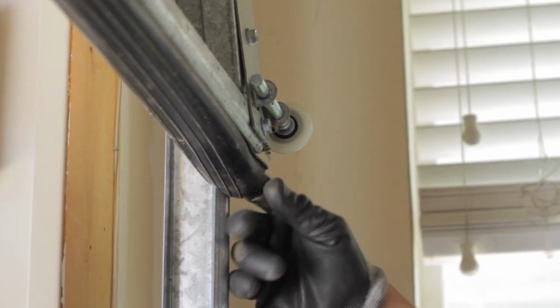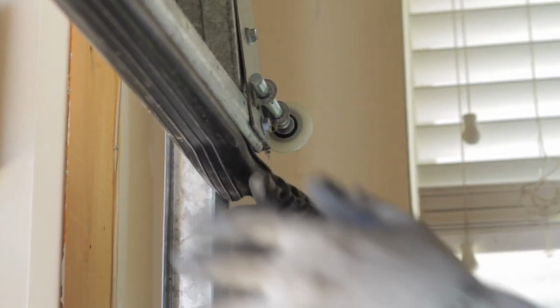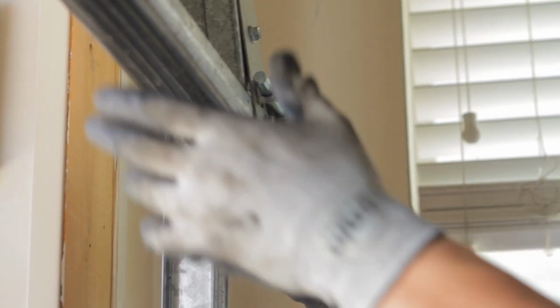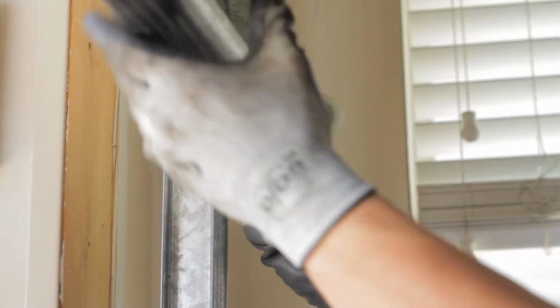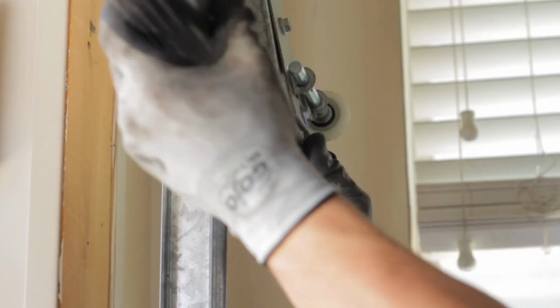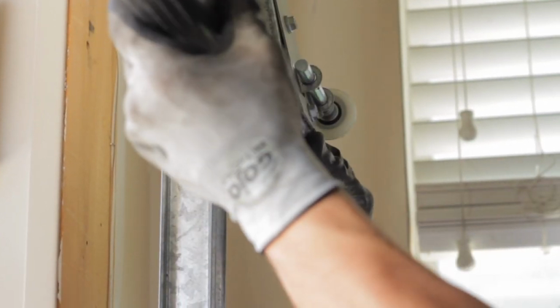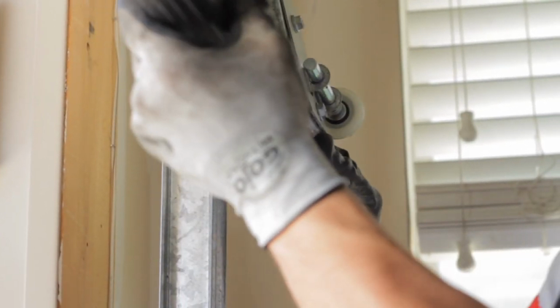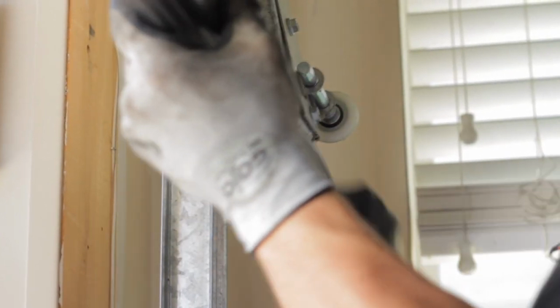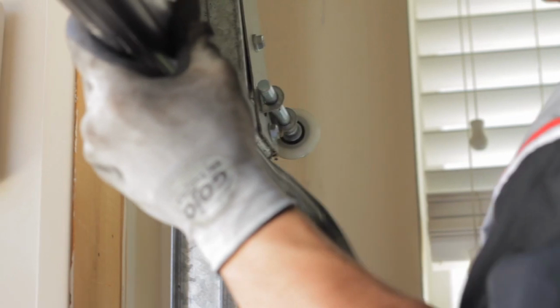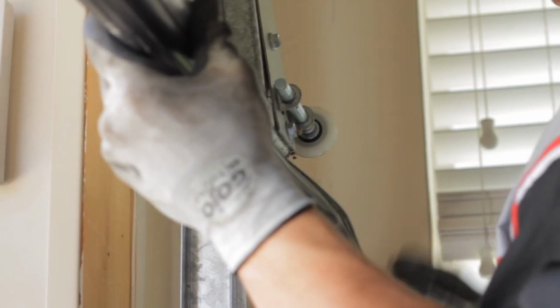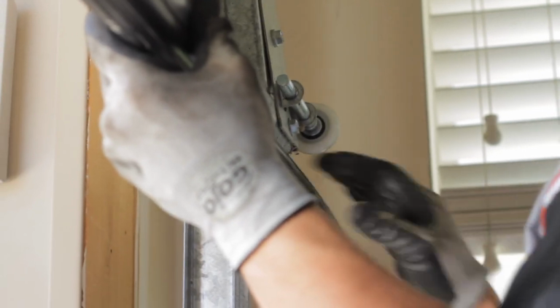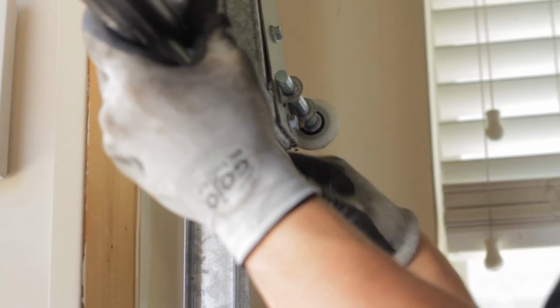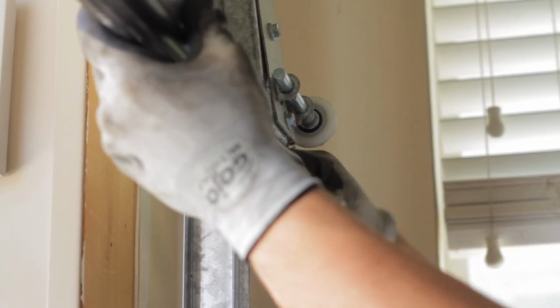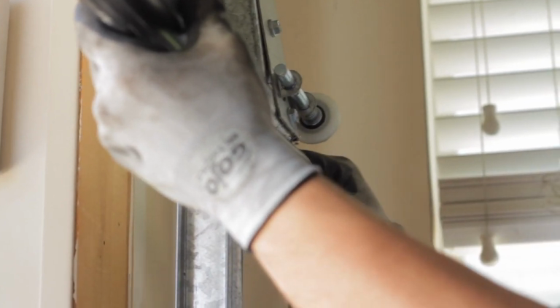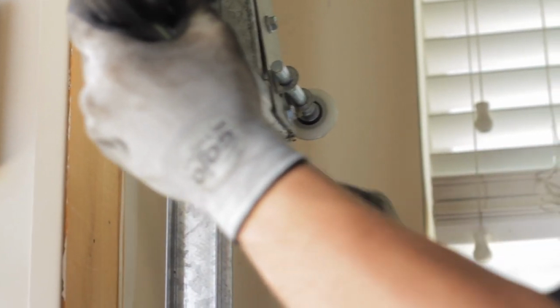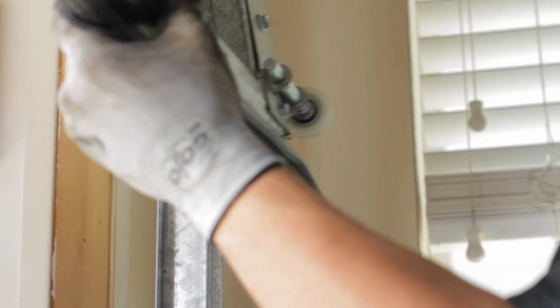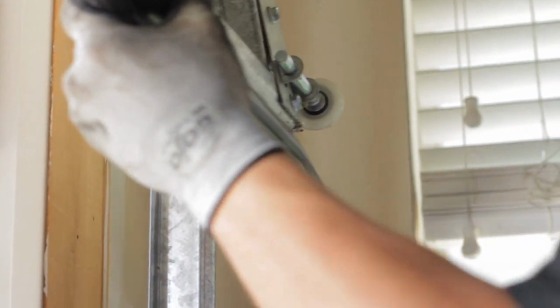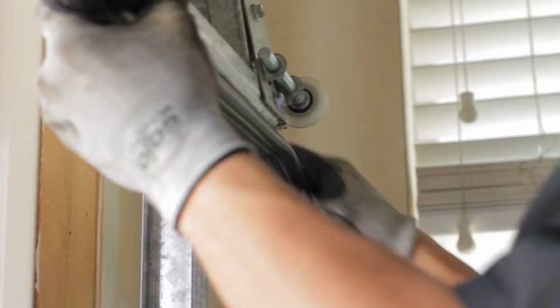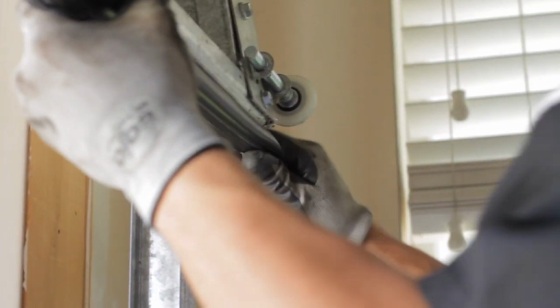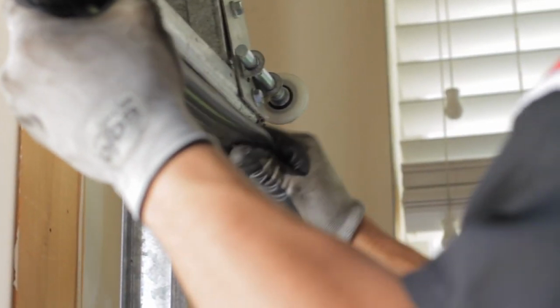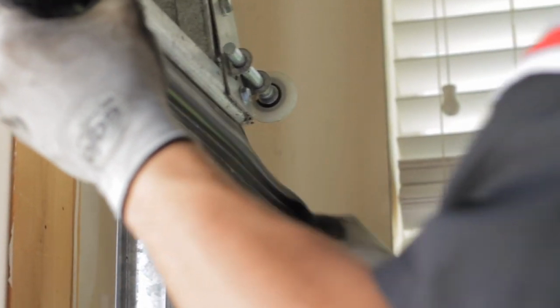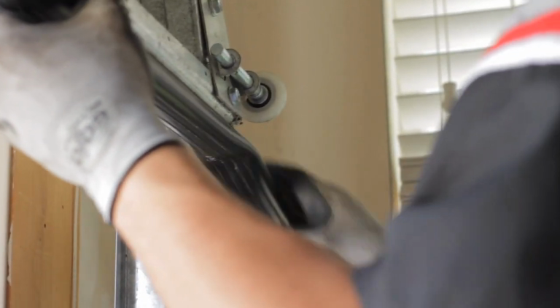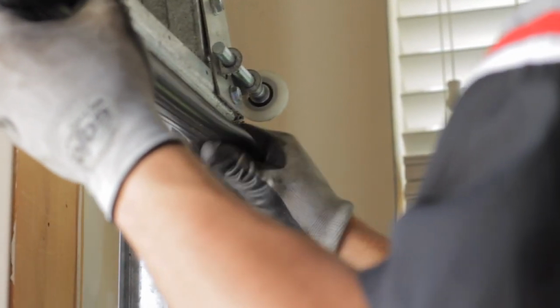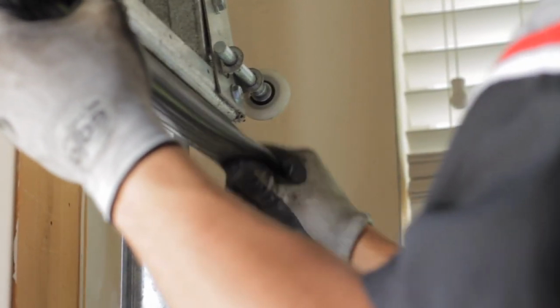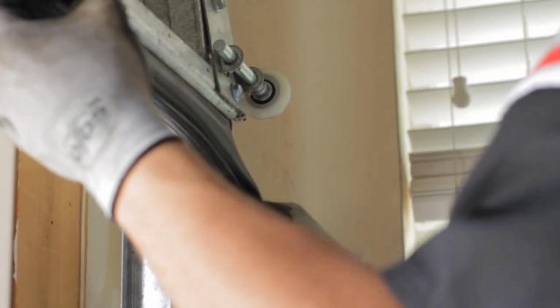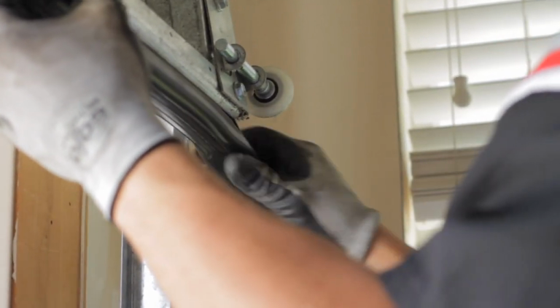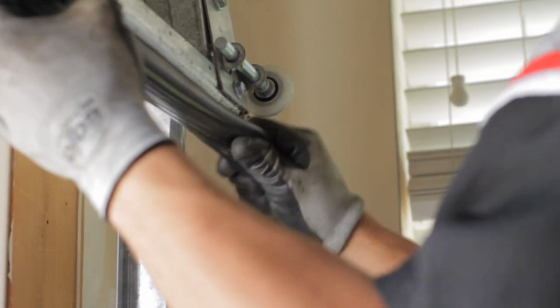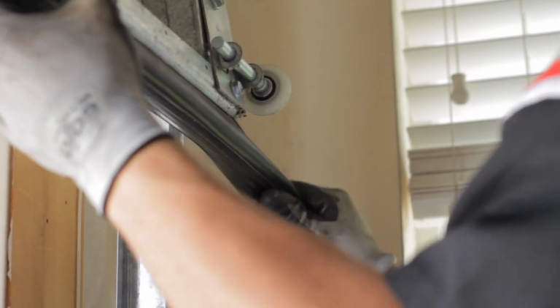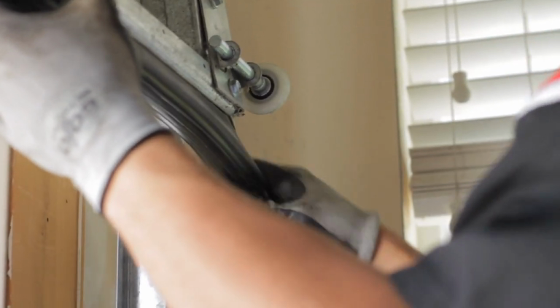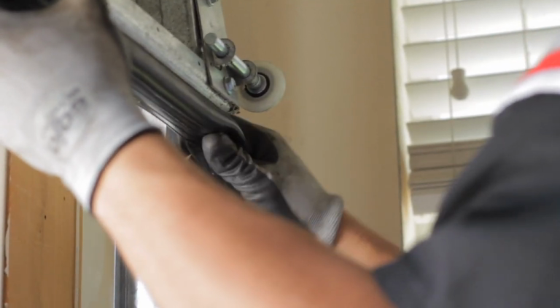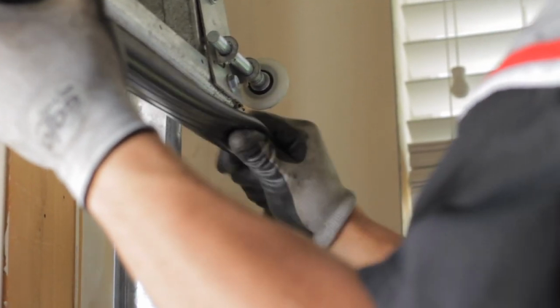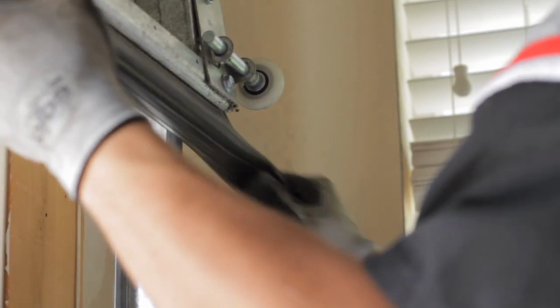Then go ahead and pull the rubber seal out one side of the door.